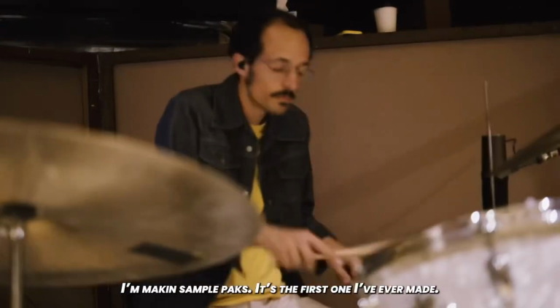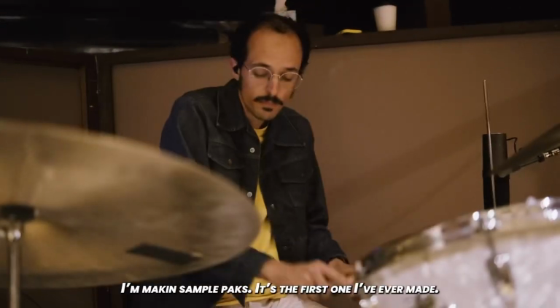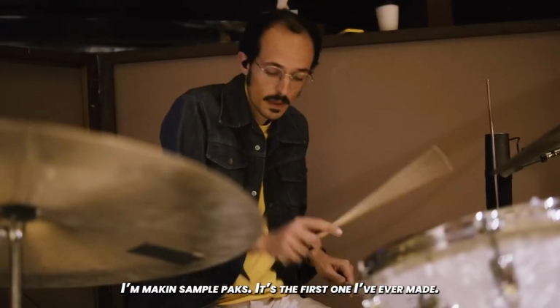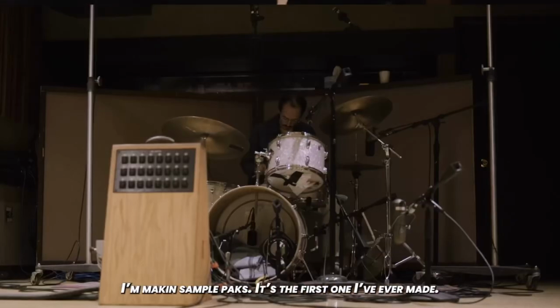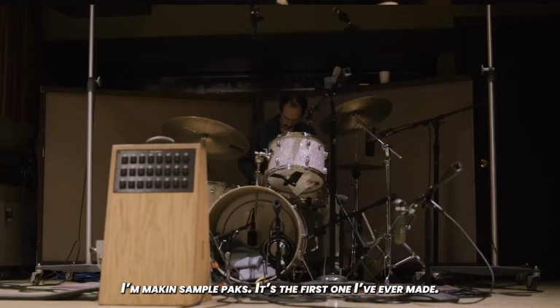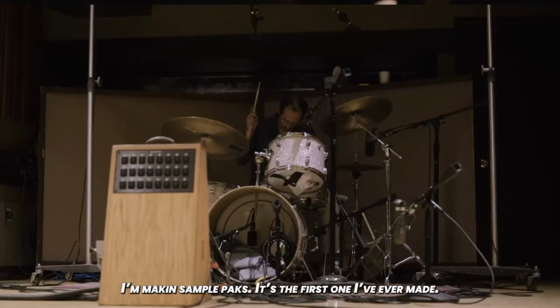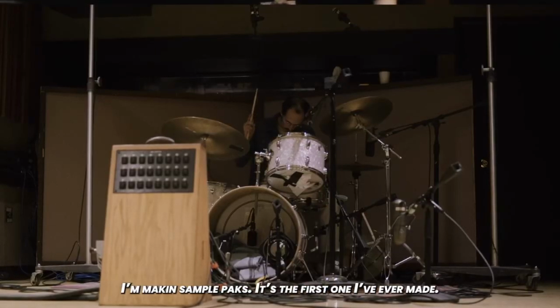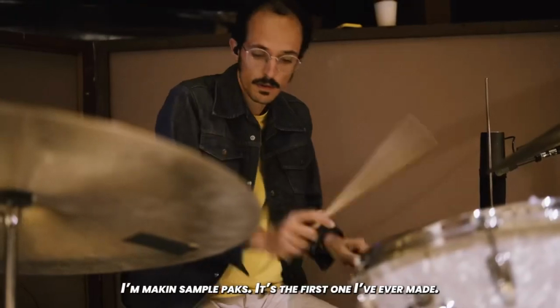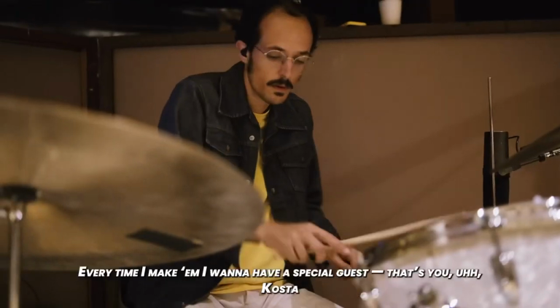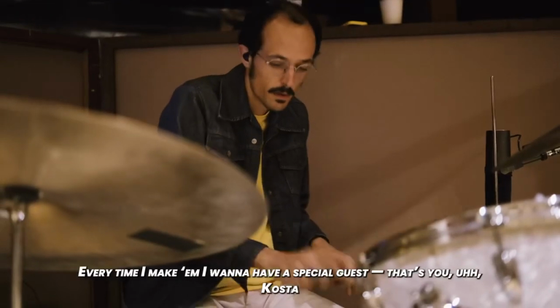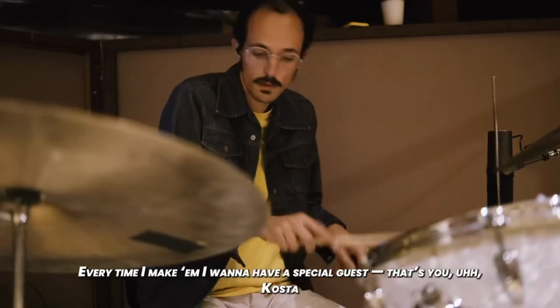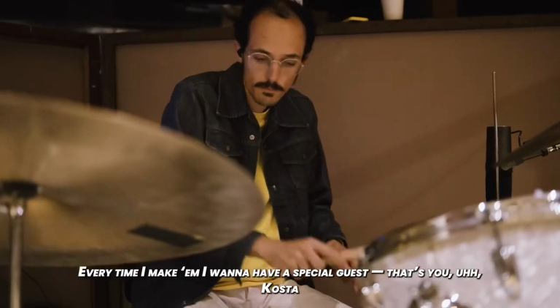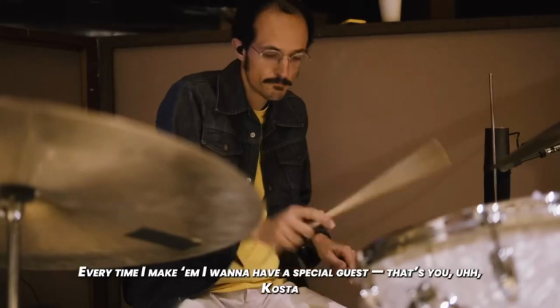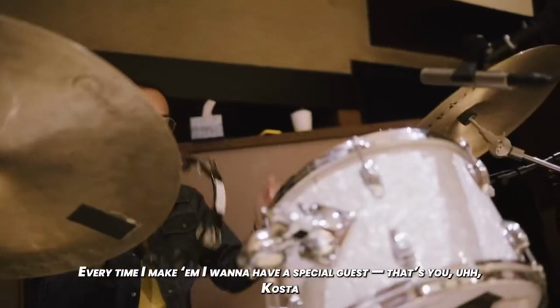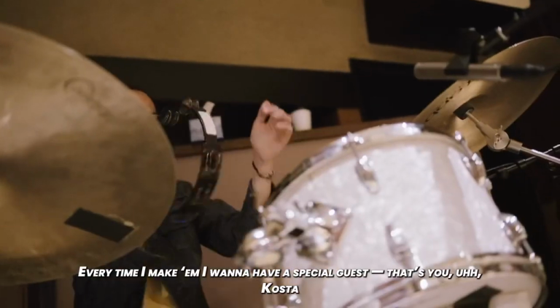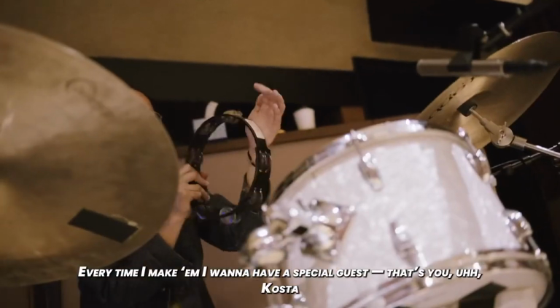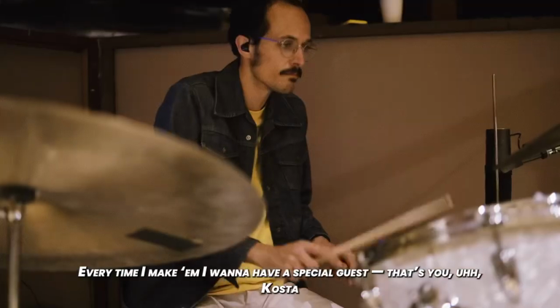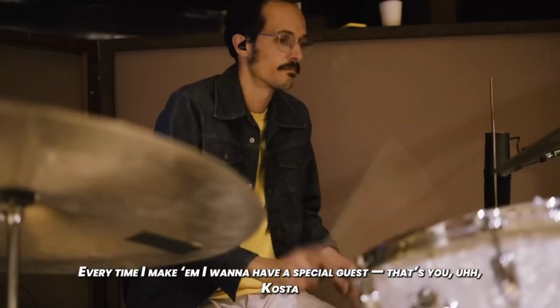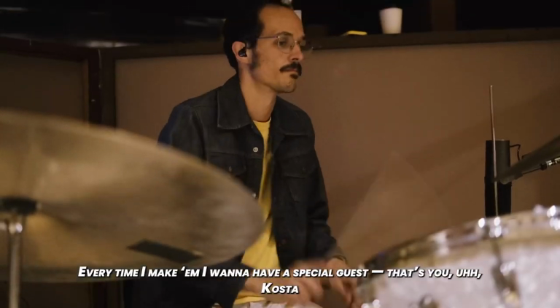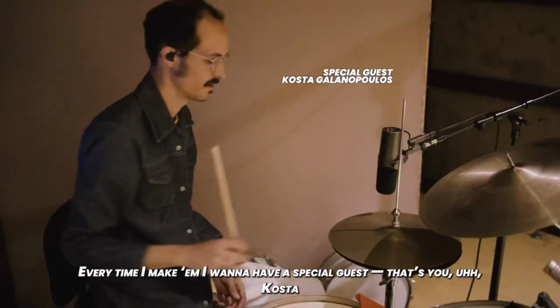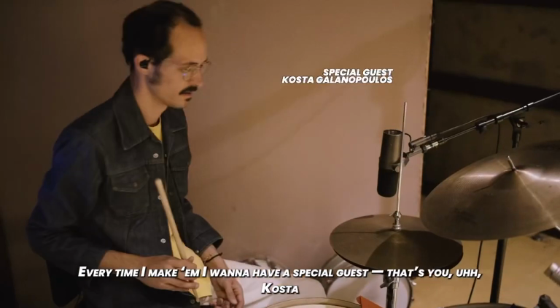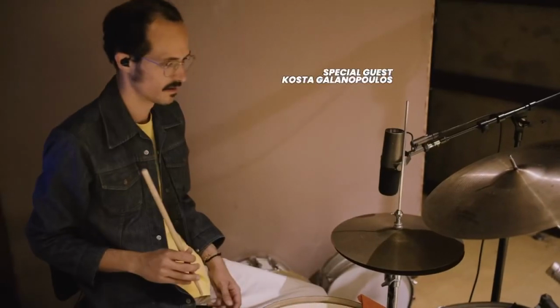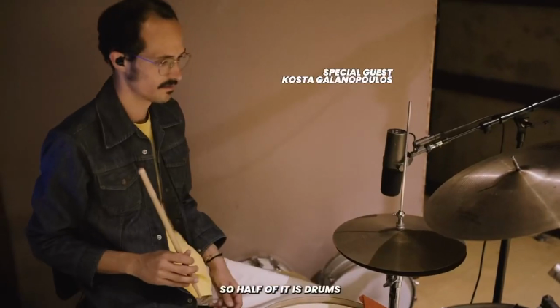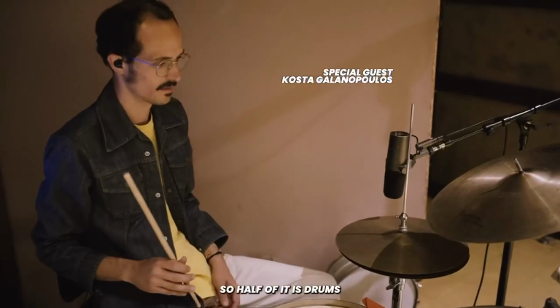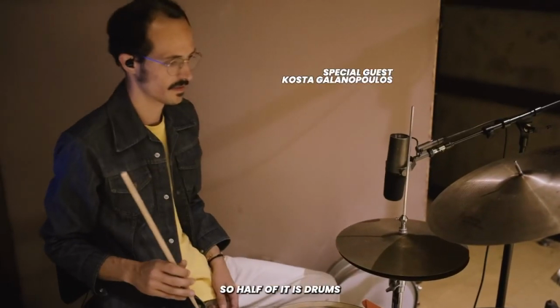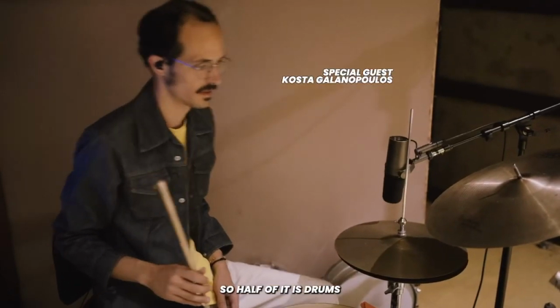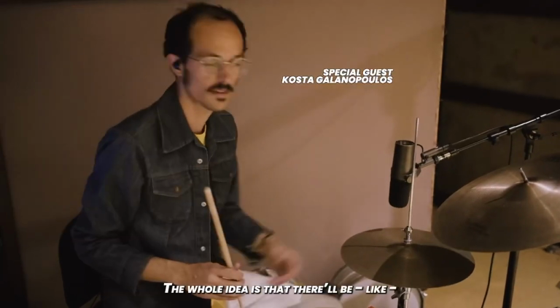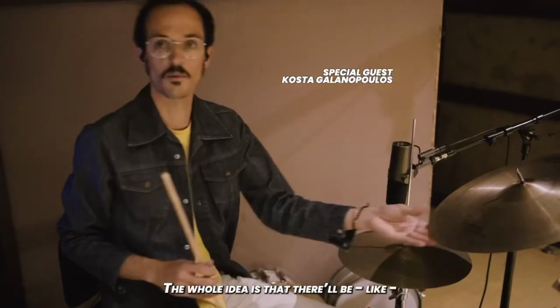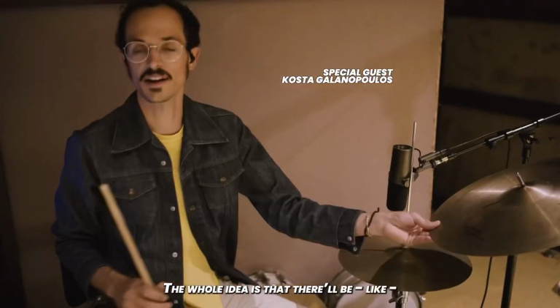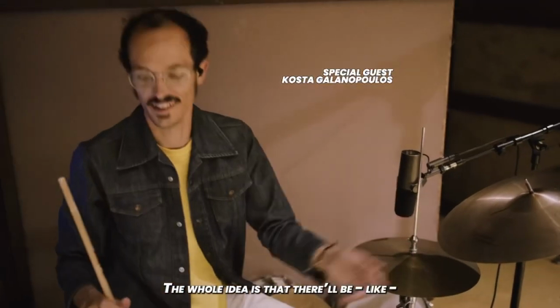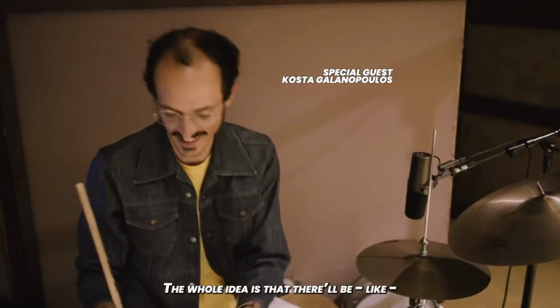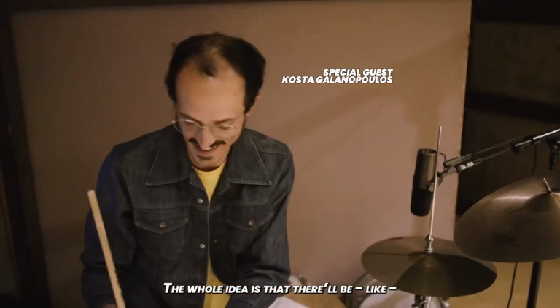I'm making sample packs. It's the first one I've ever made. Every time I'm making them, I want to have a special guest — that's you. So half of it is drums.